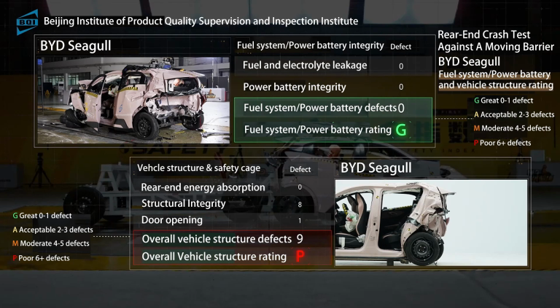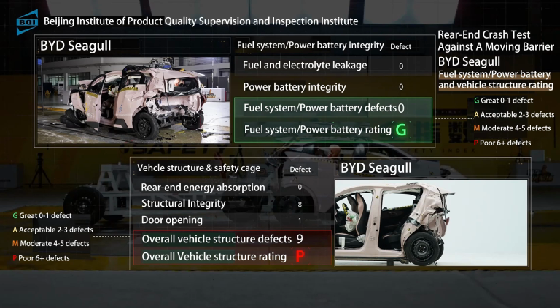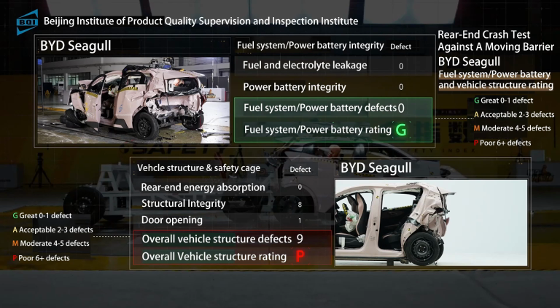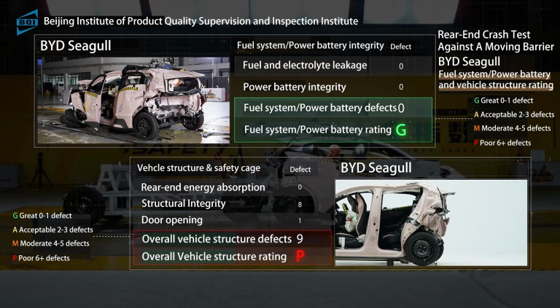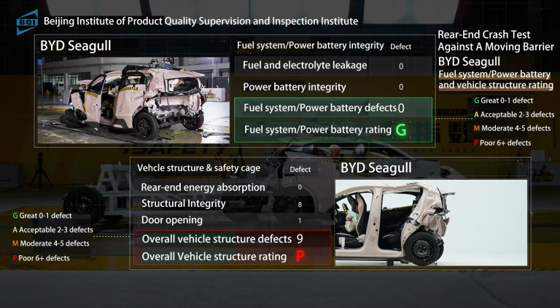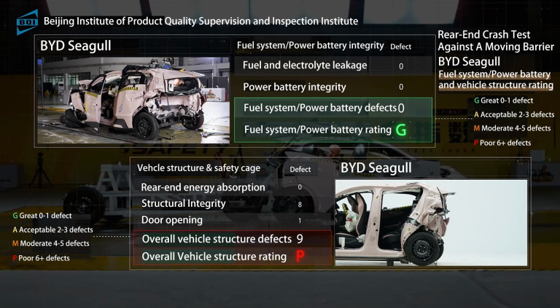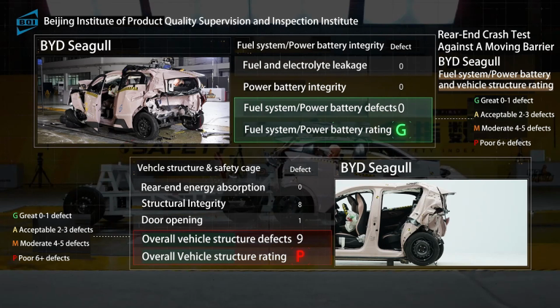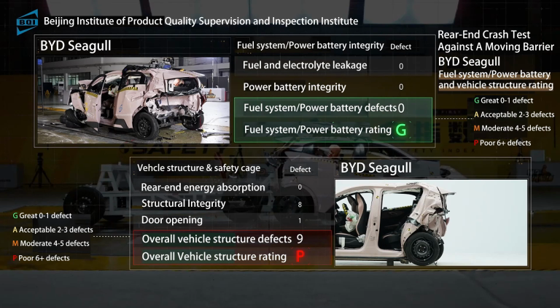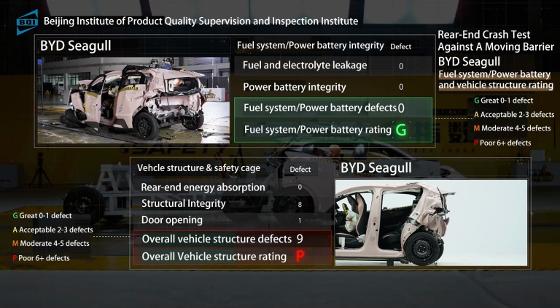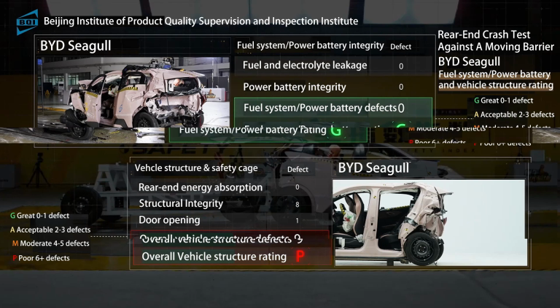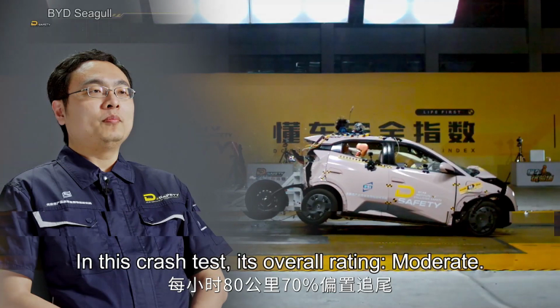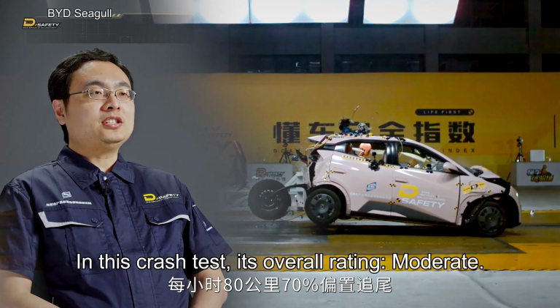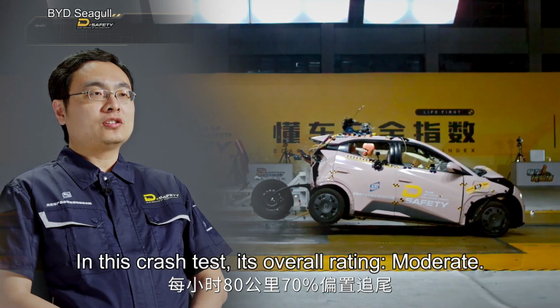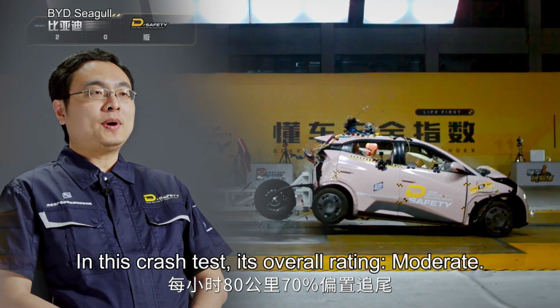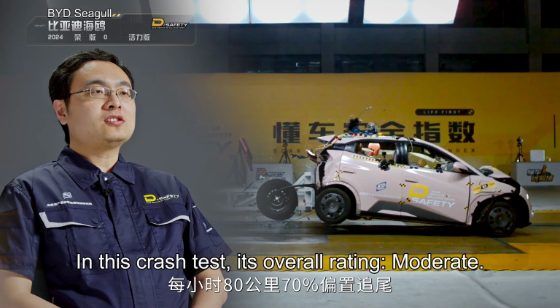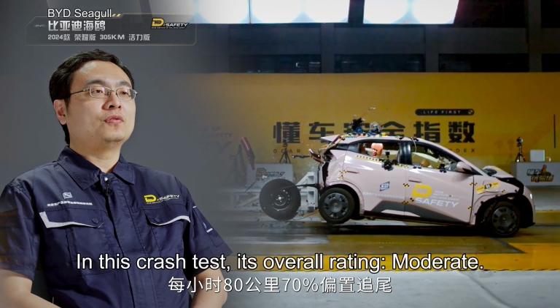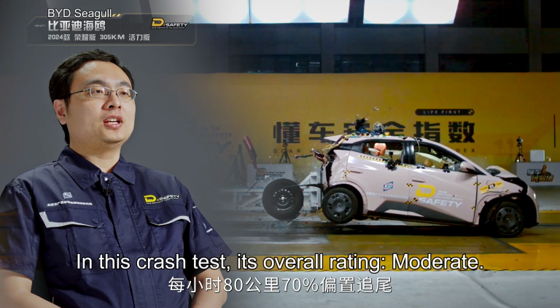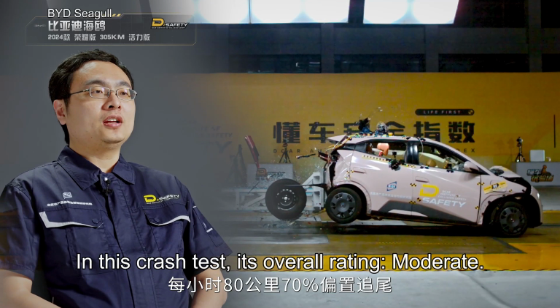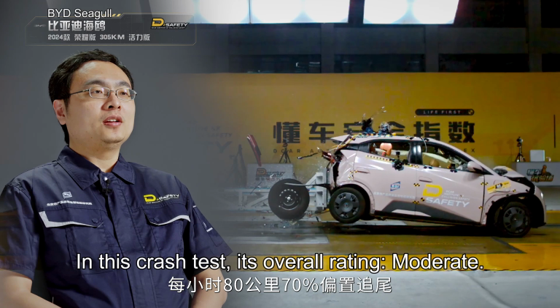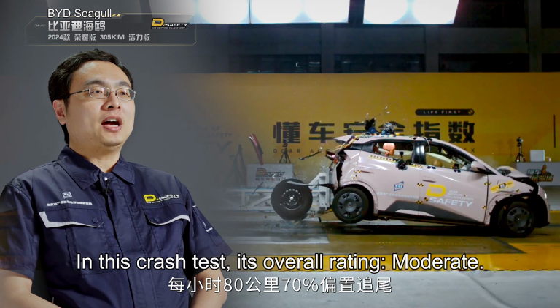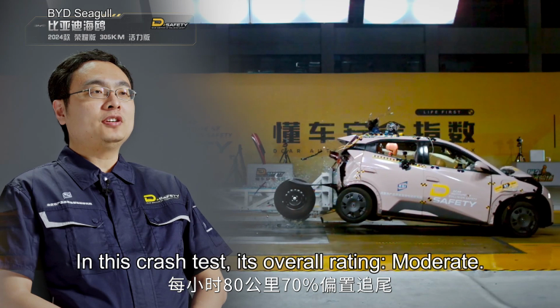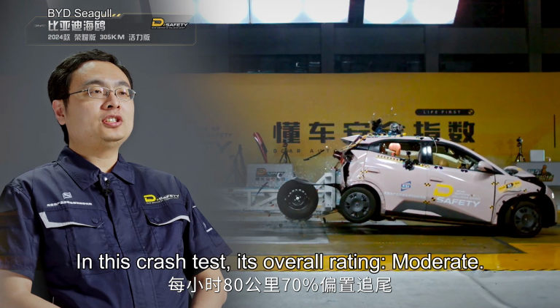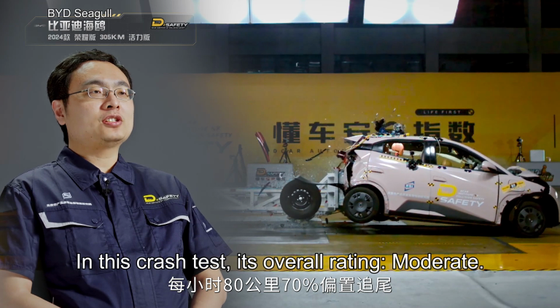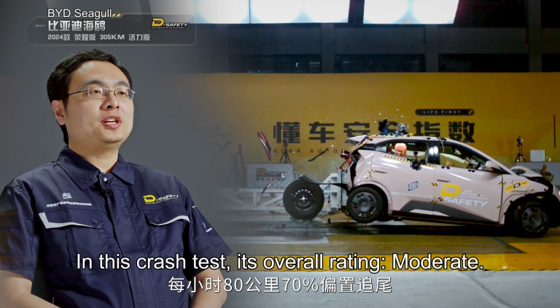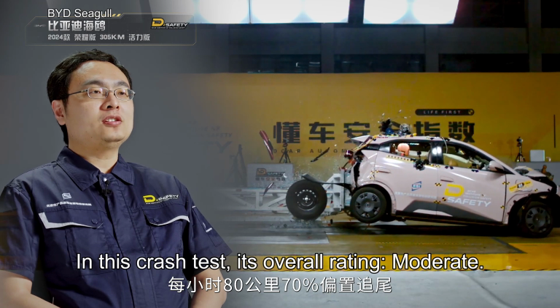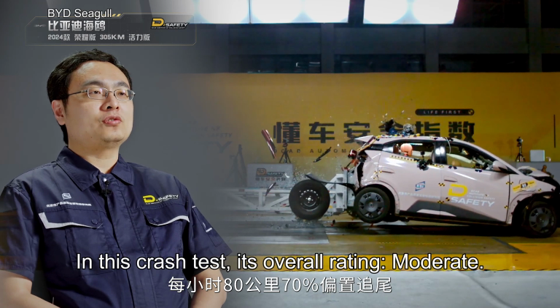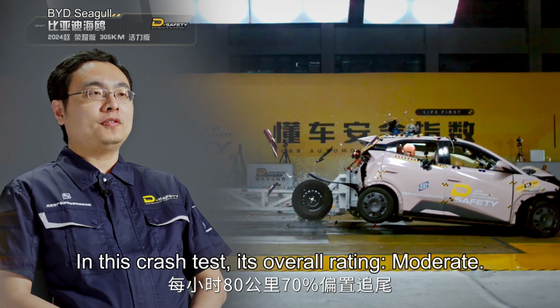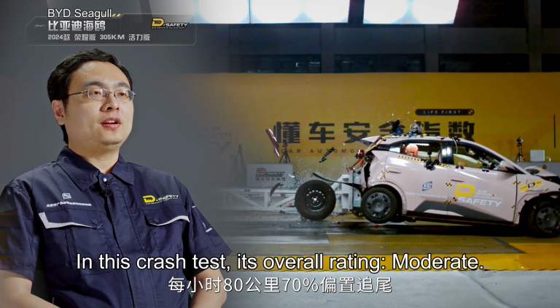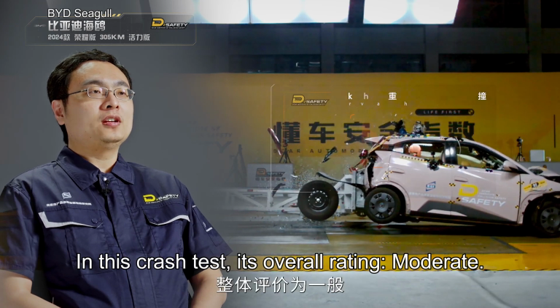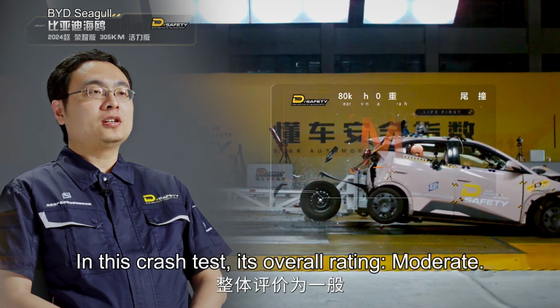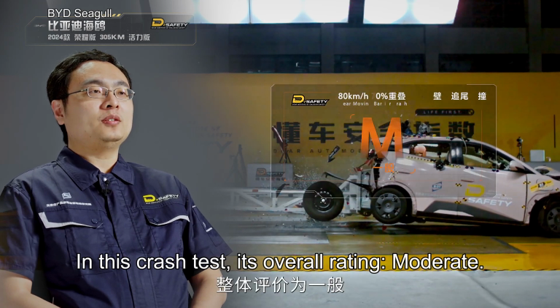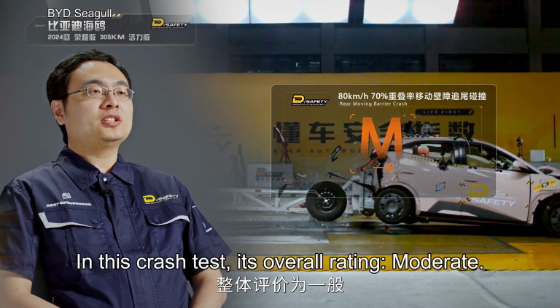In this crash test, its overall rating is moderate.